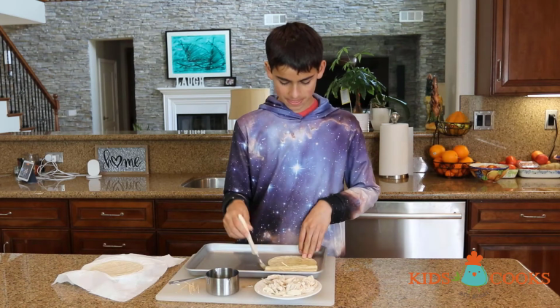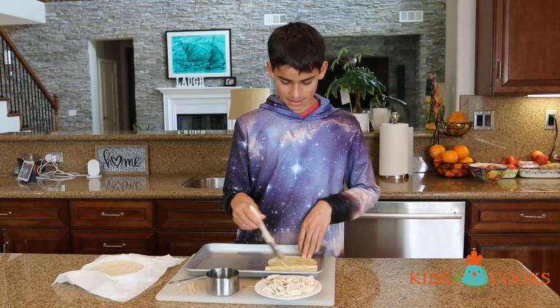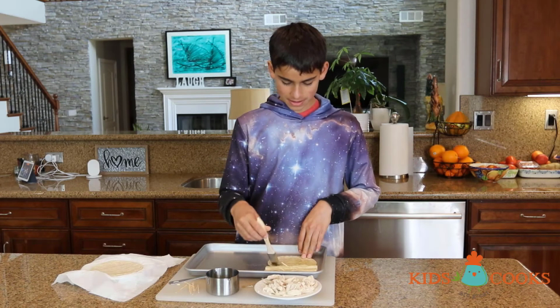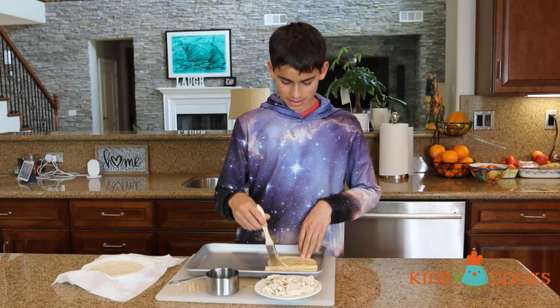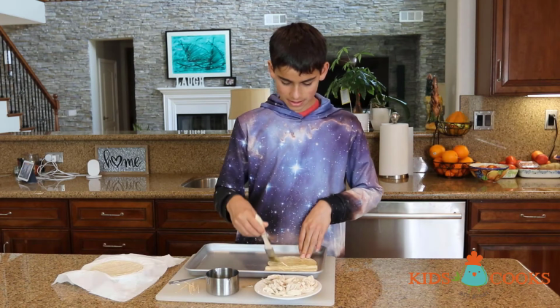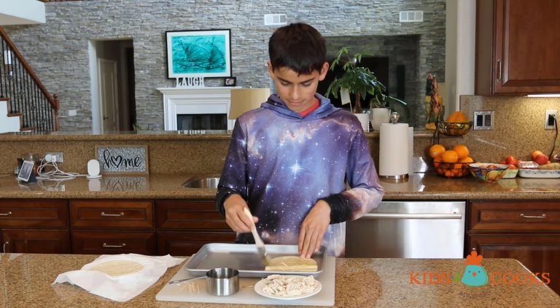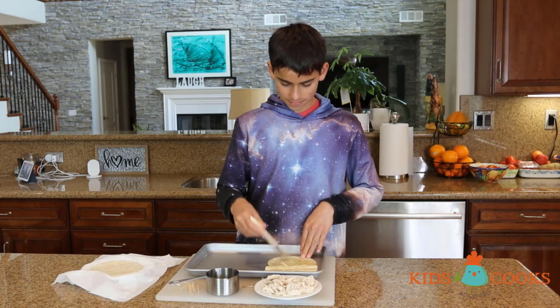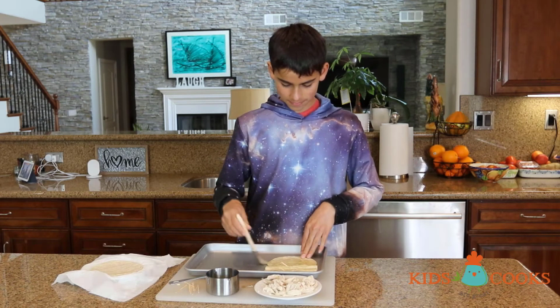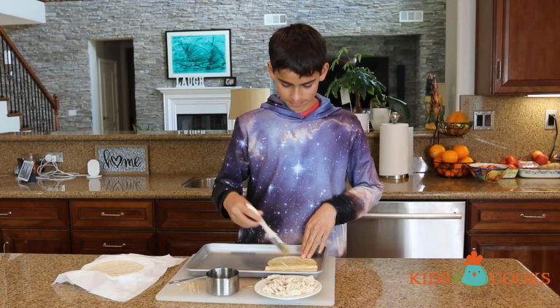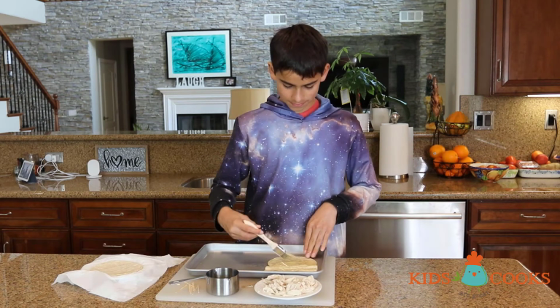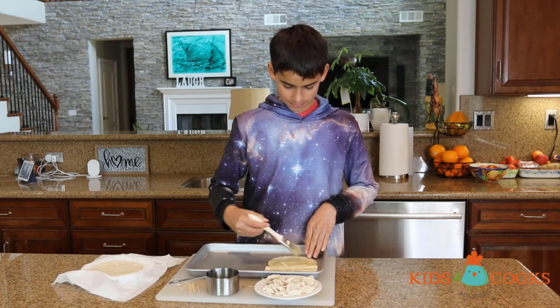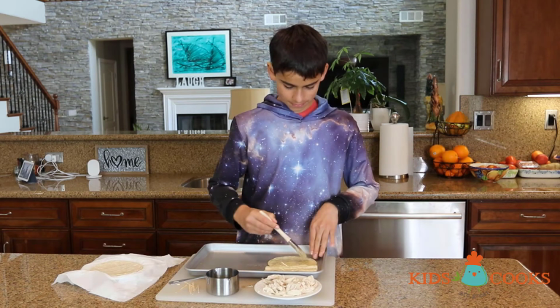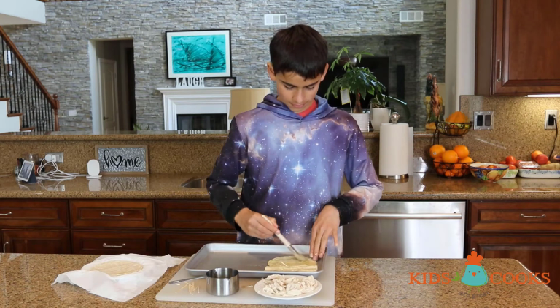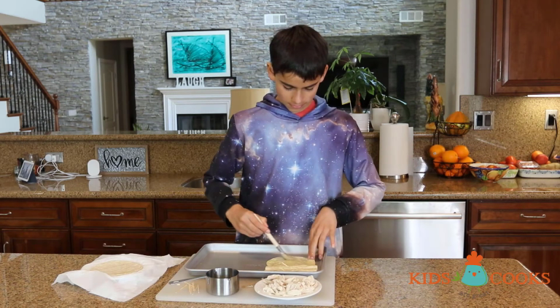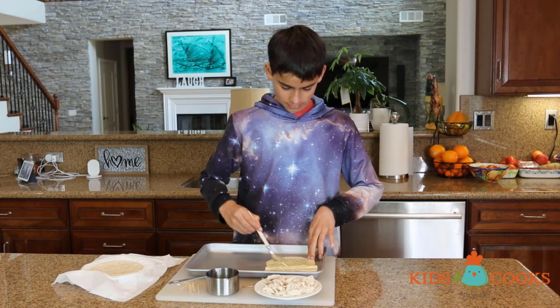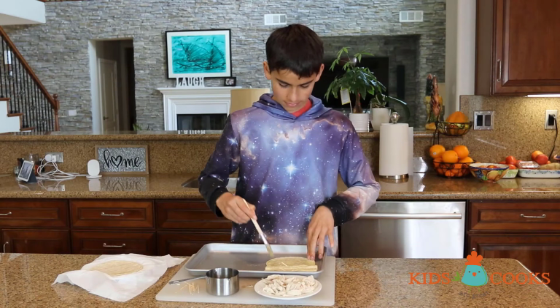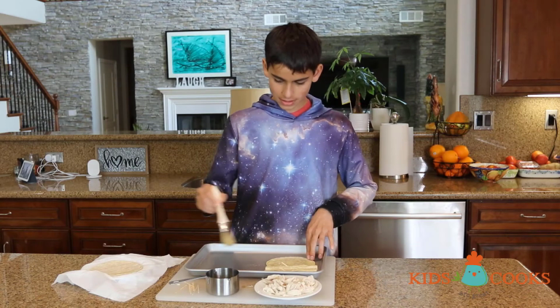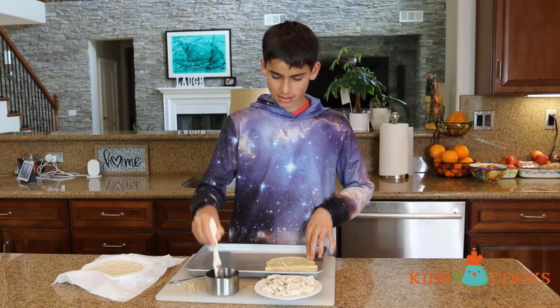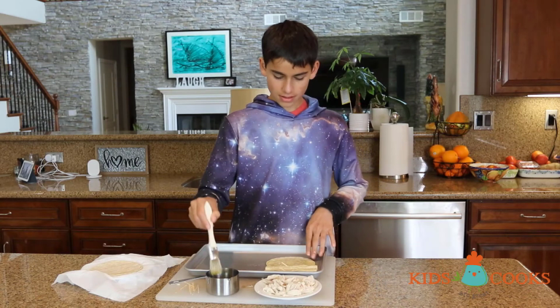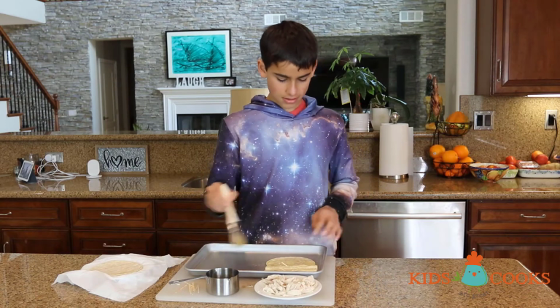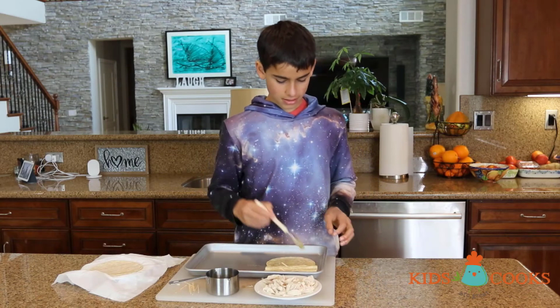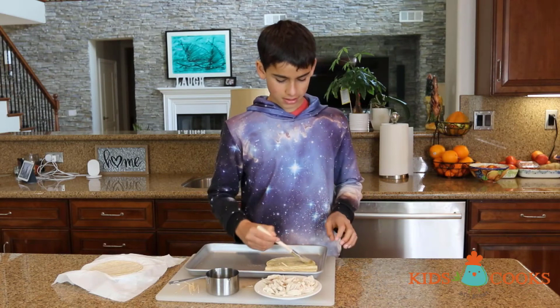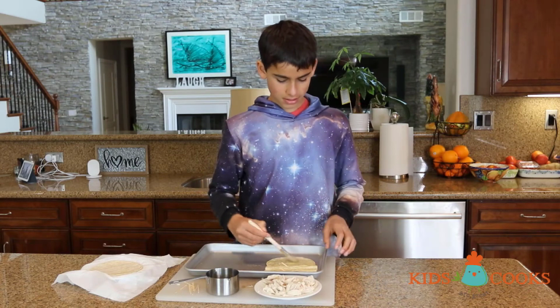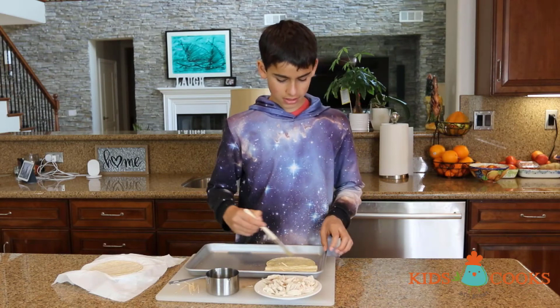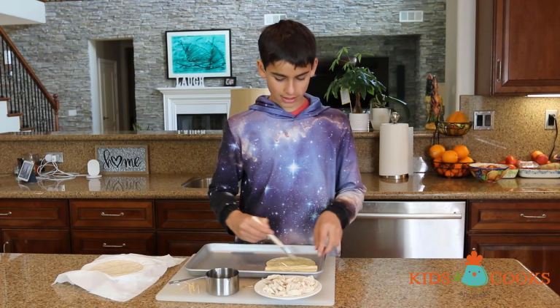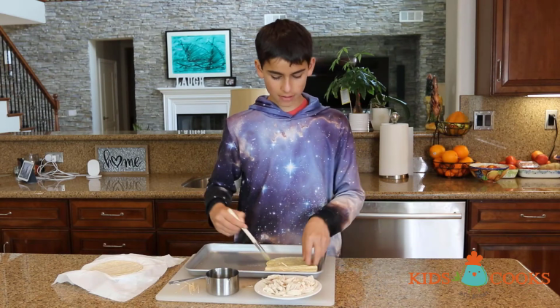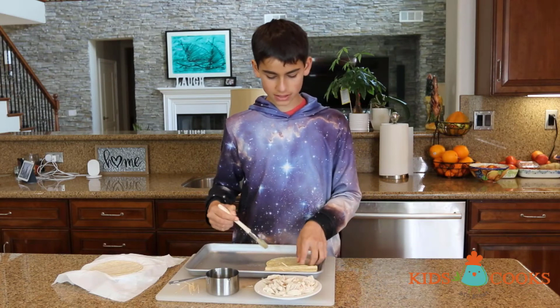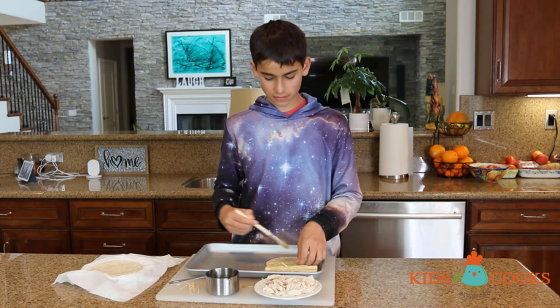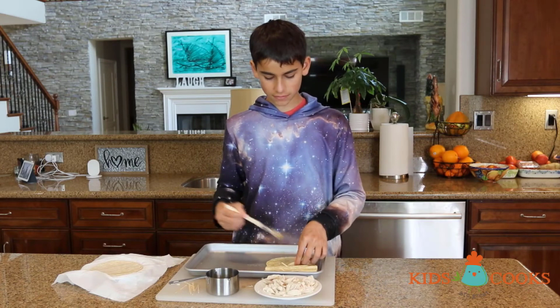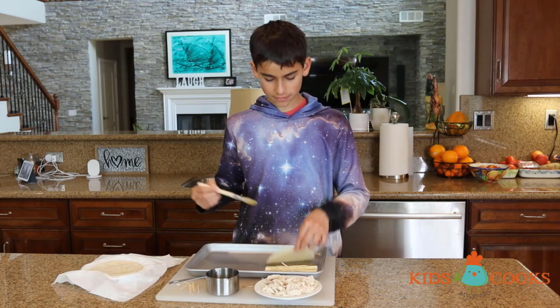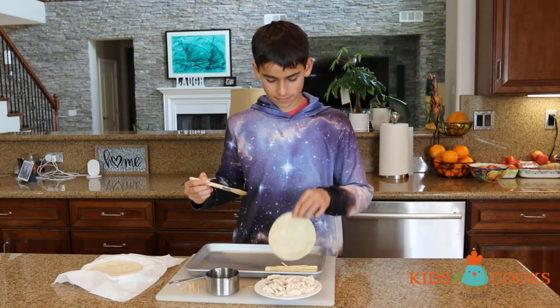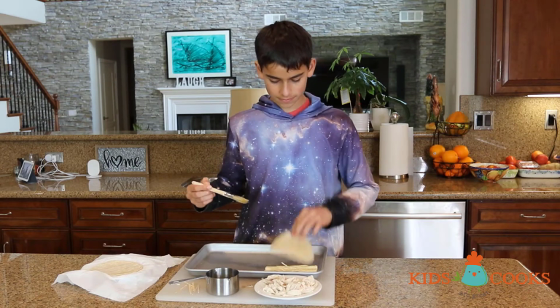Make sure you cover all the tortillas well with olive oil. This is what makes the taquitos crispy.